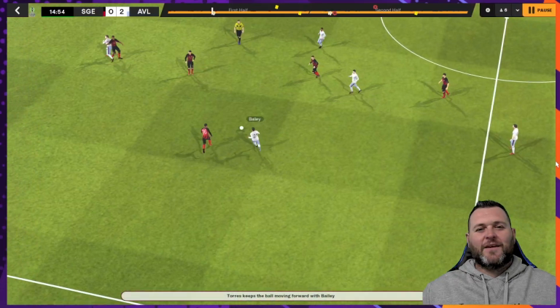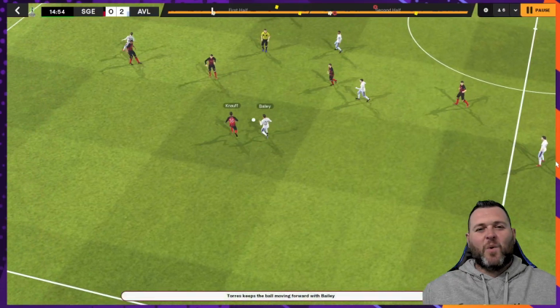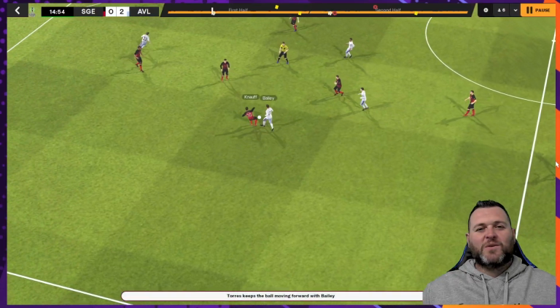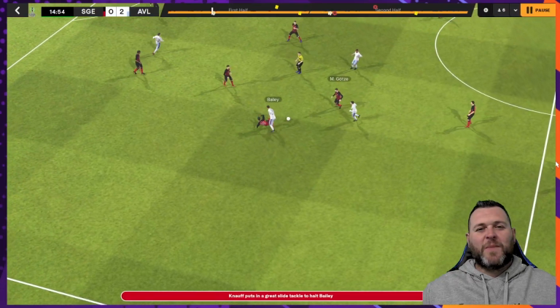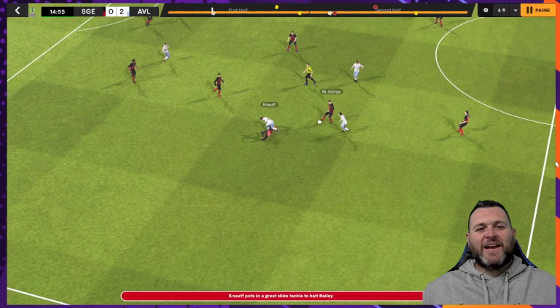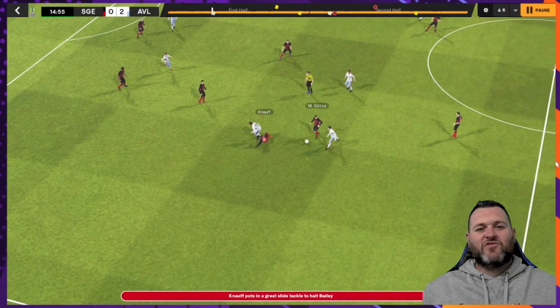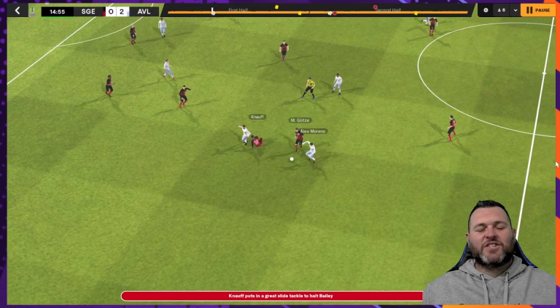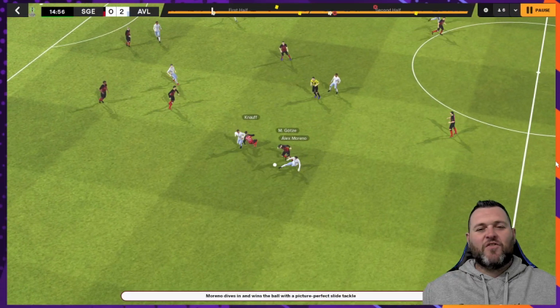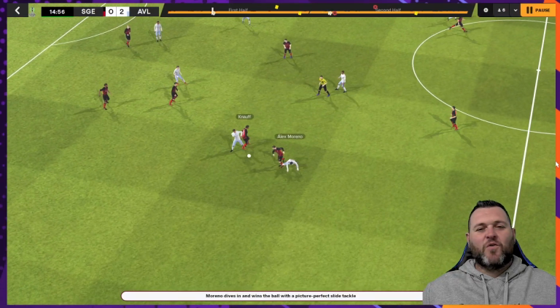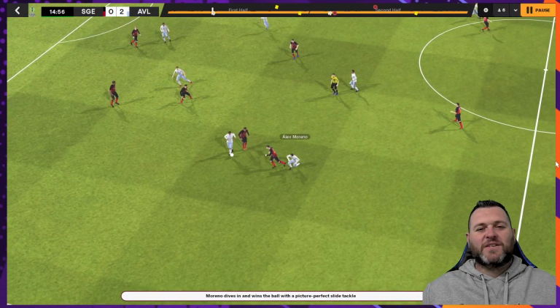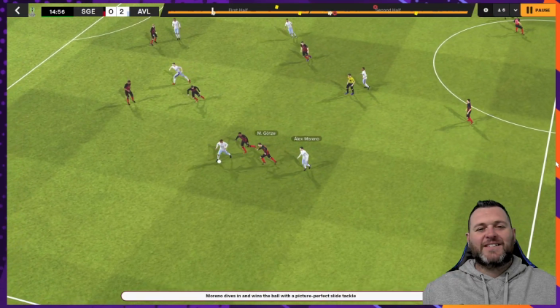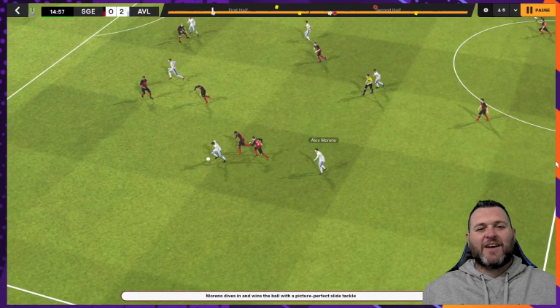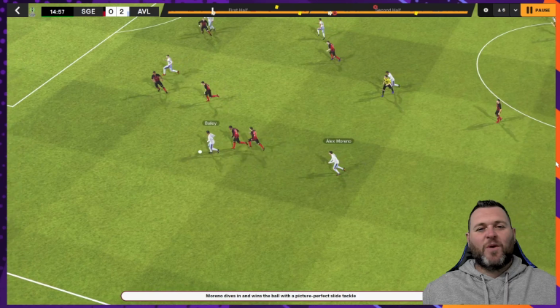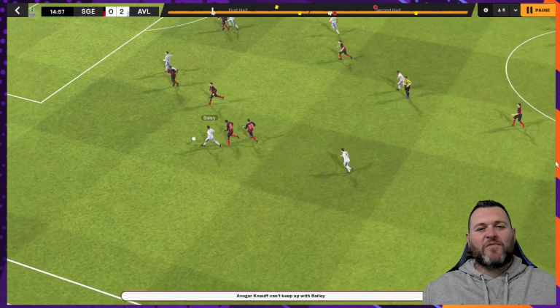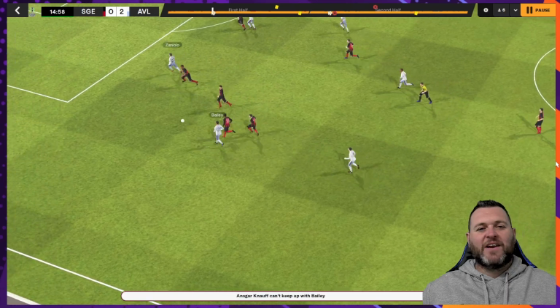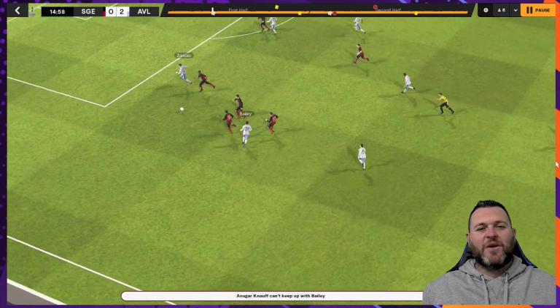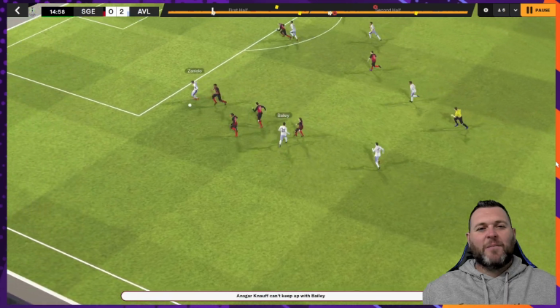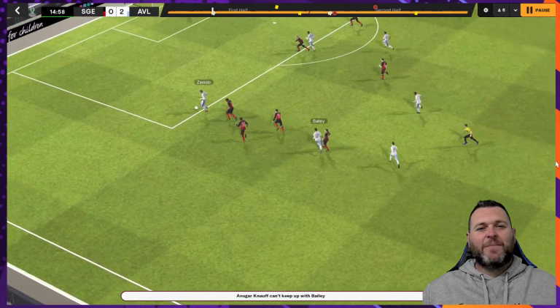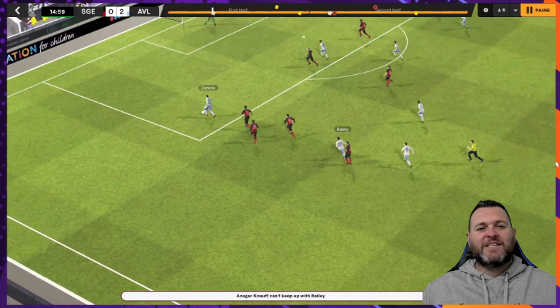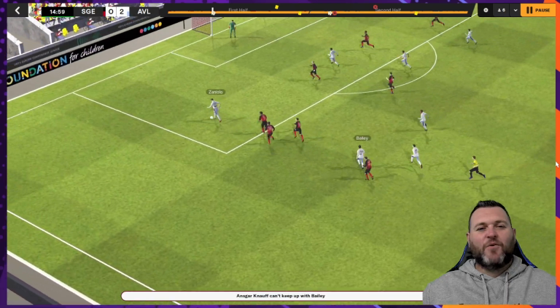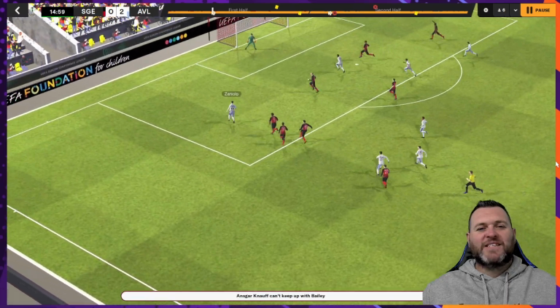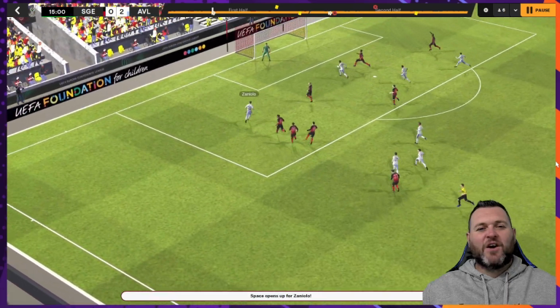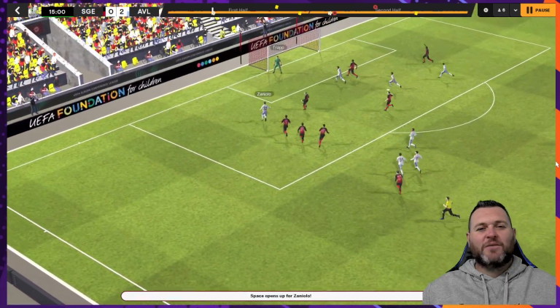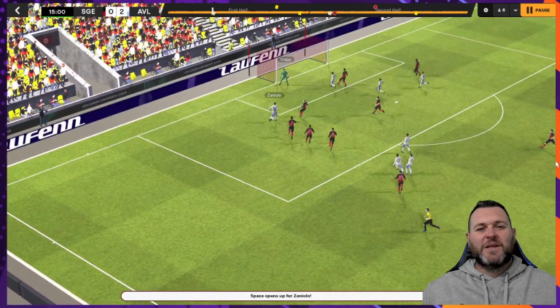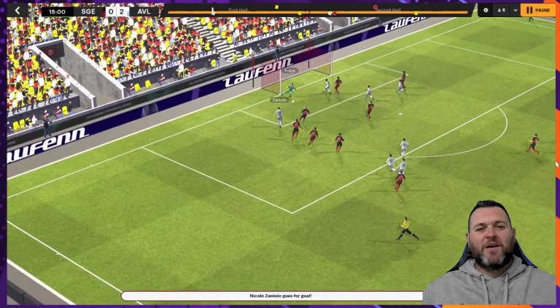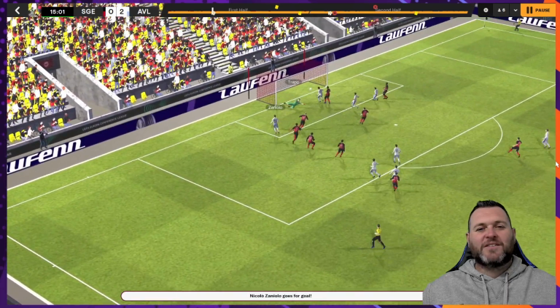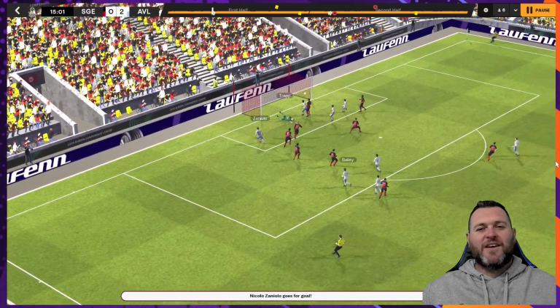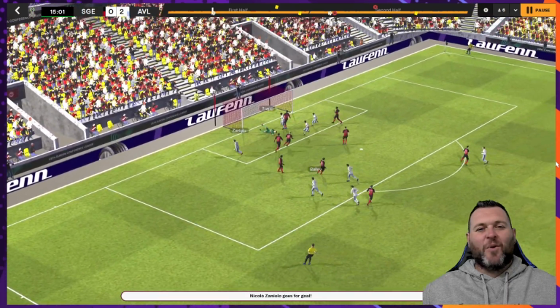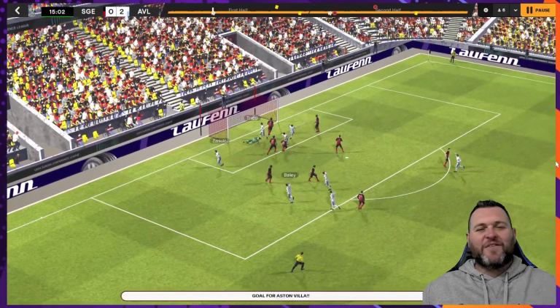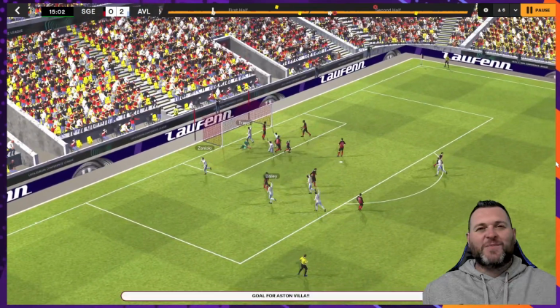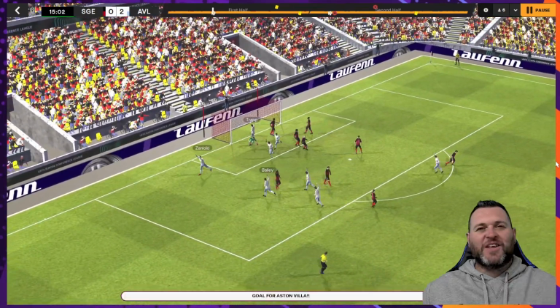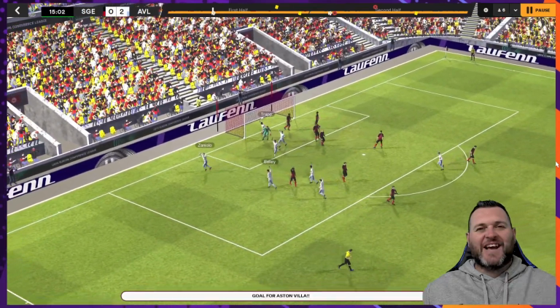Ball is with Bailey. He tries to go forwards, it's tackled by Moreno. Bailey plays it forward — Zaniolo's in the box. What a finish by the Italian.